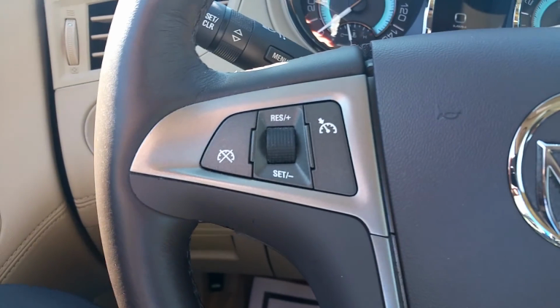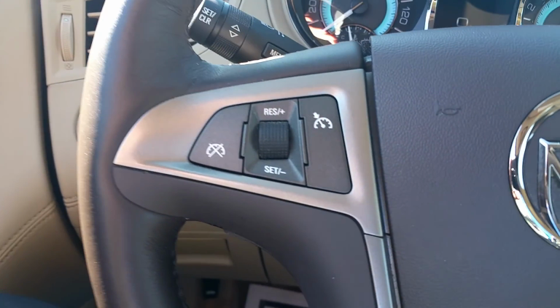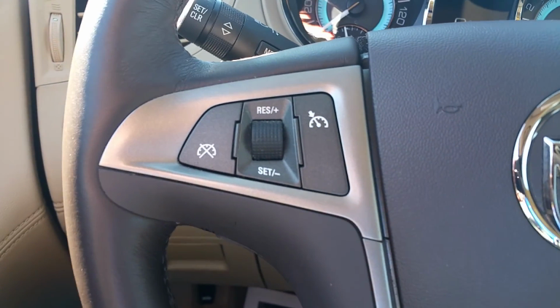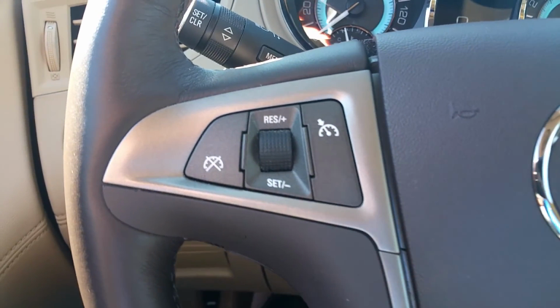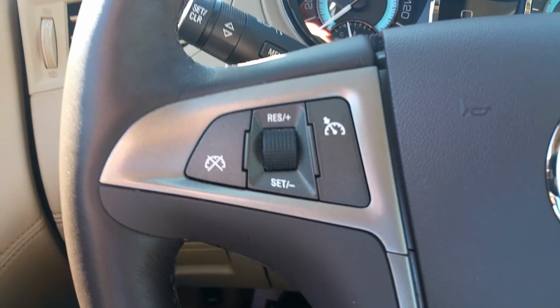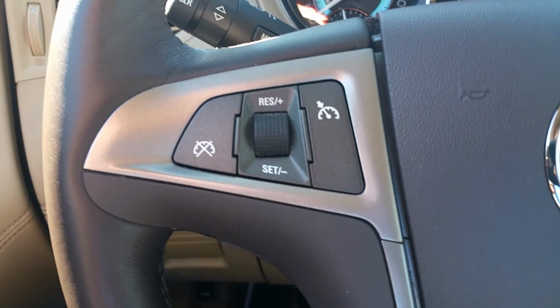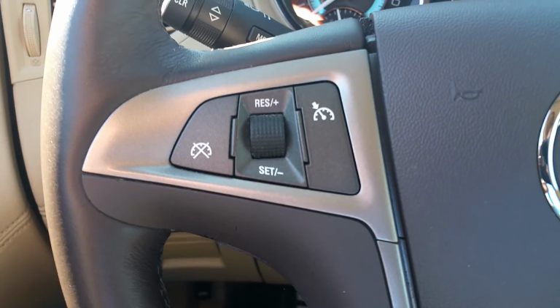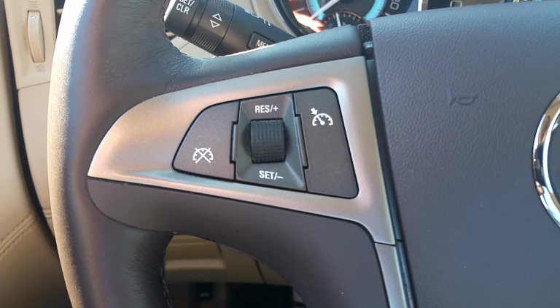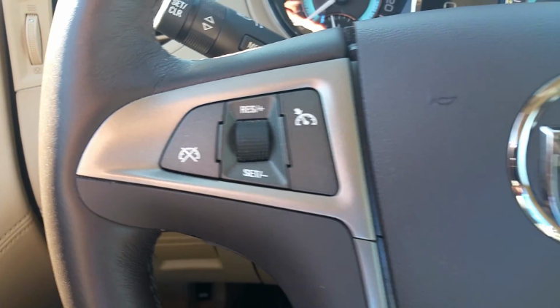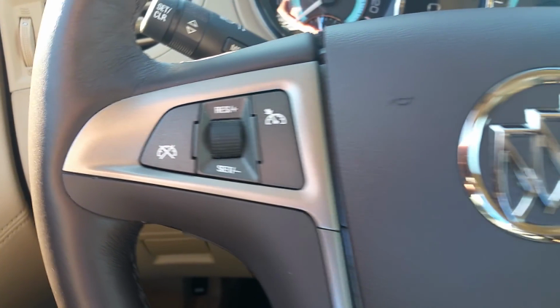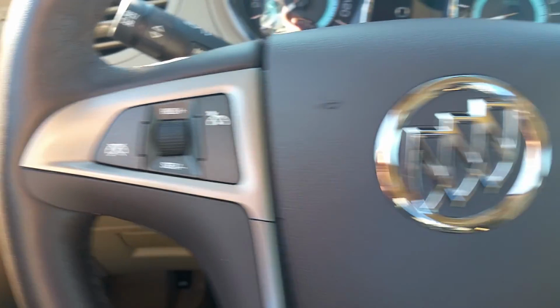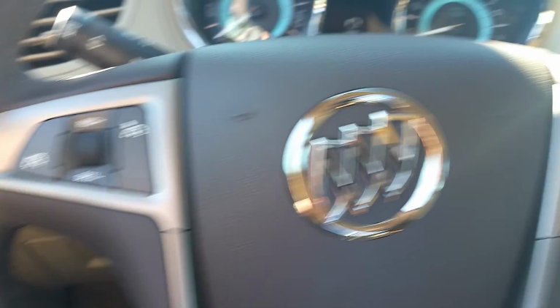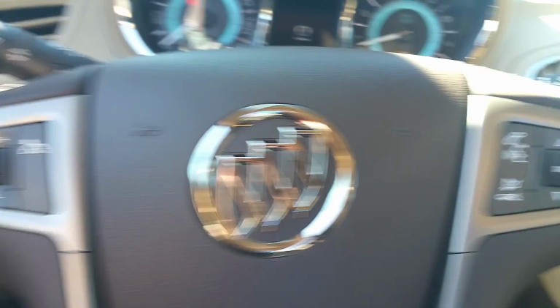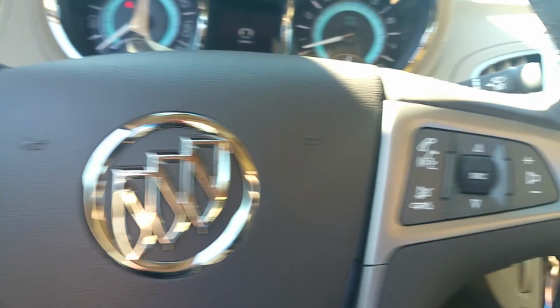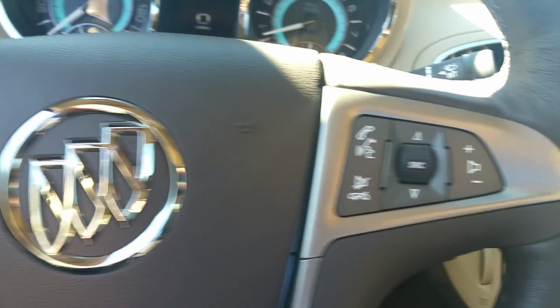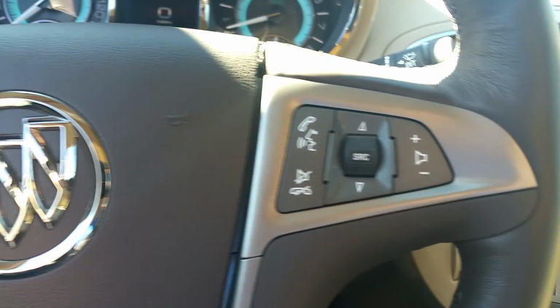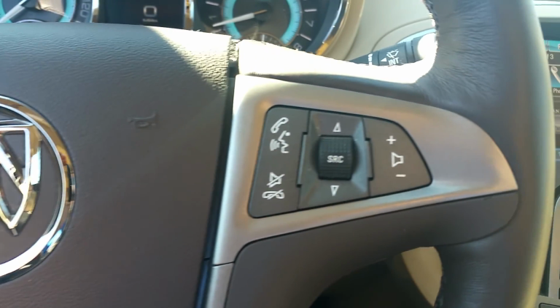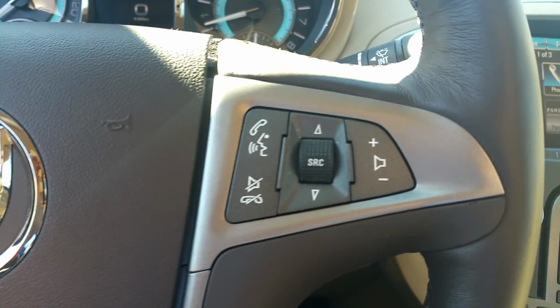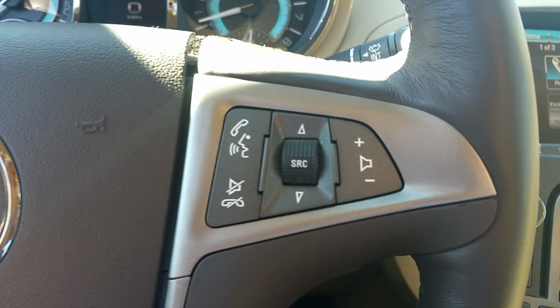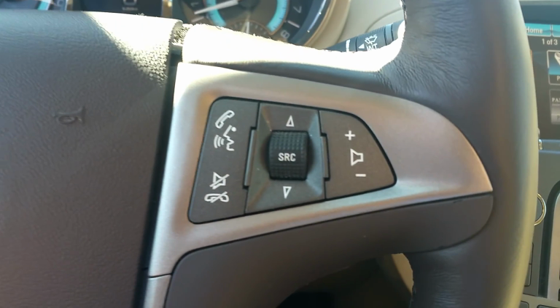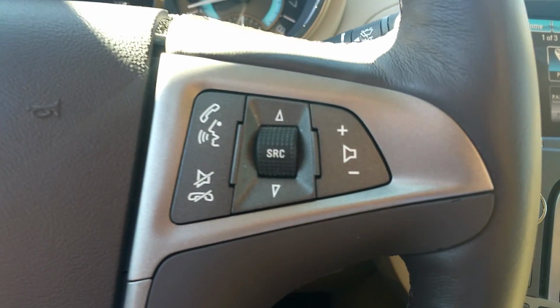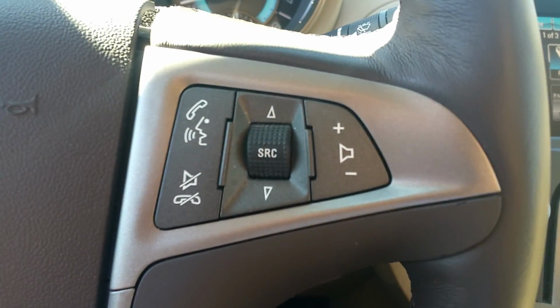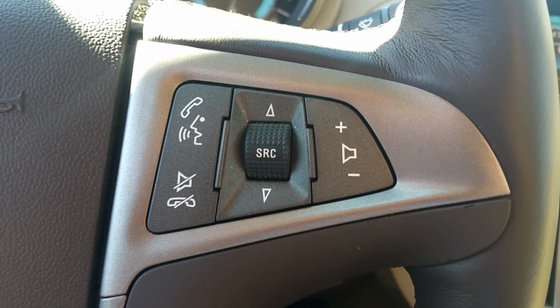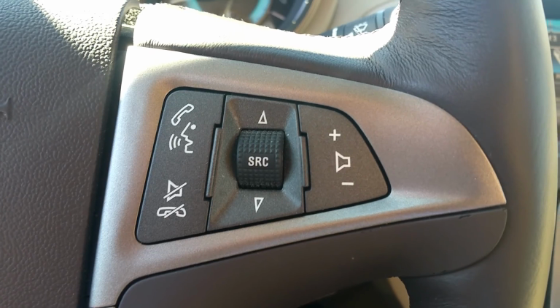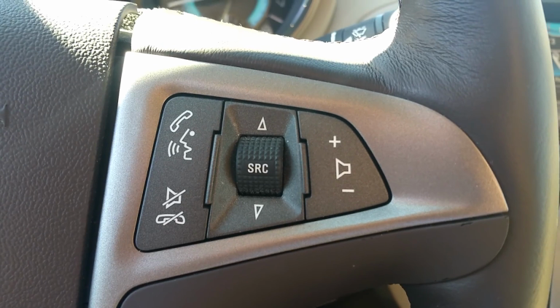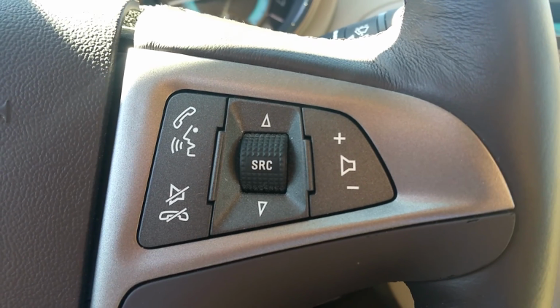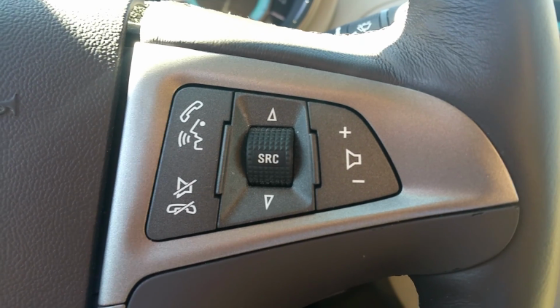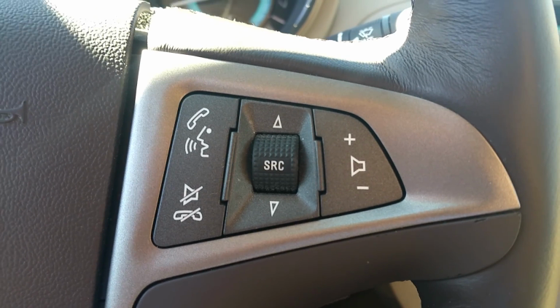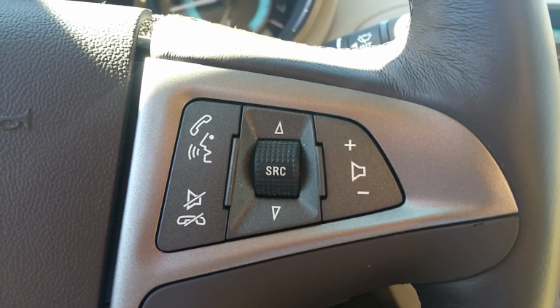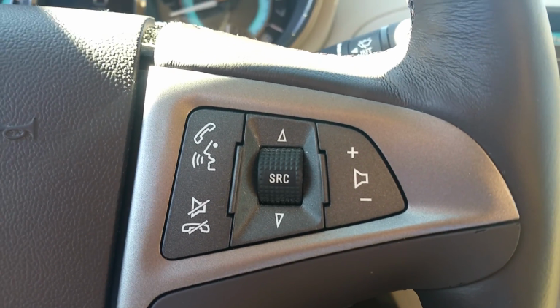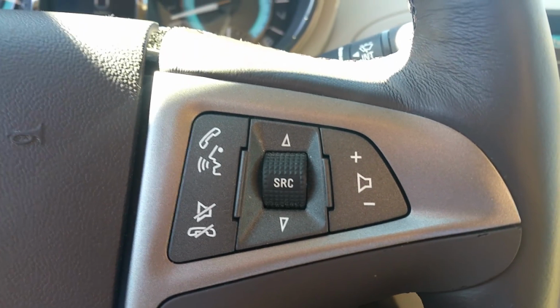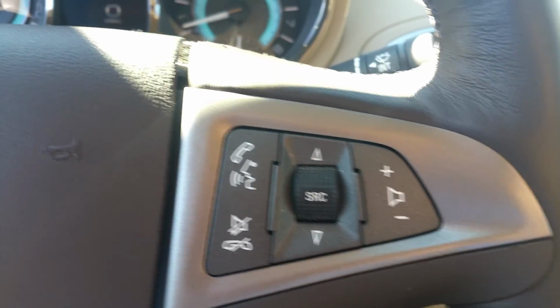You got your cruise control, volume controls, as well as your phone controls.